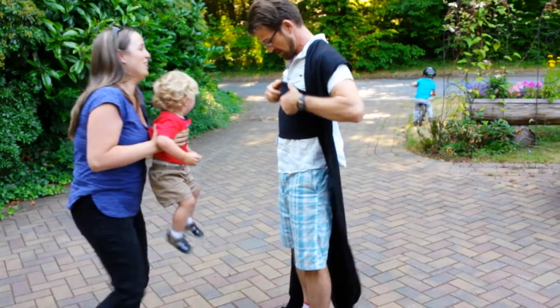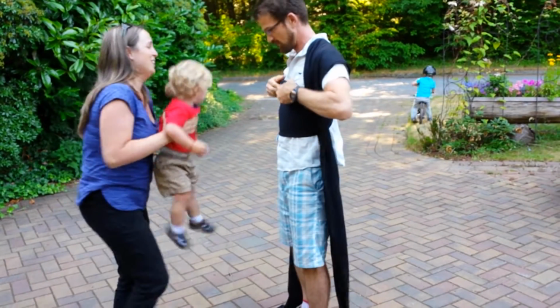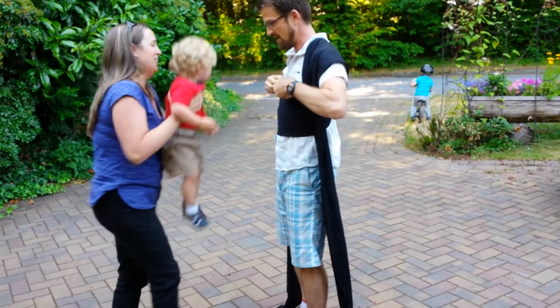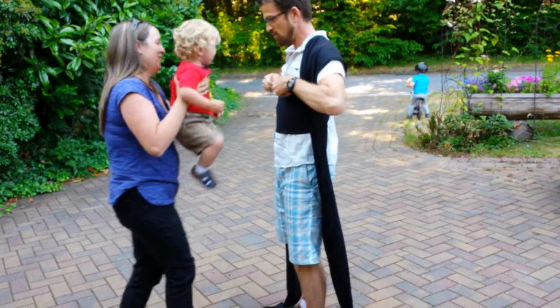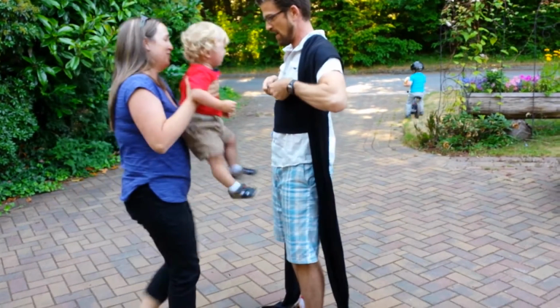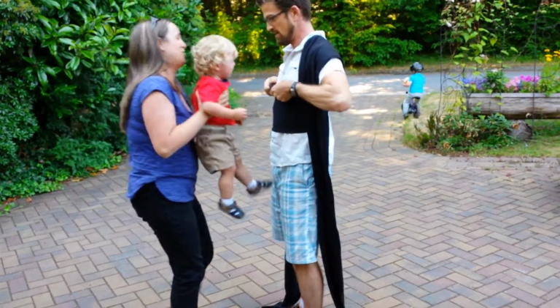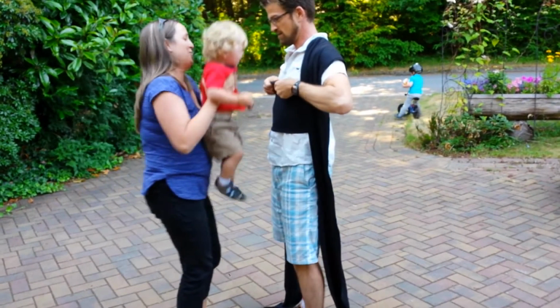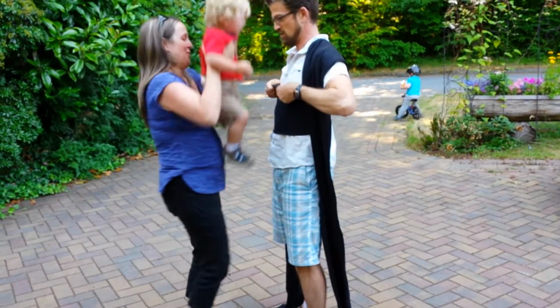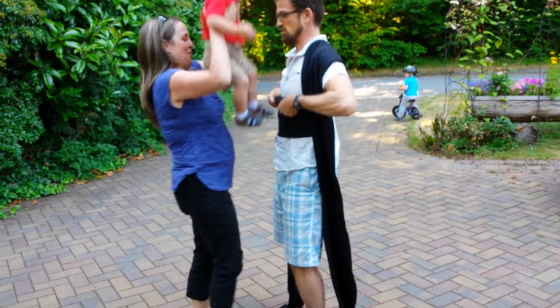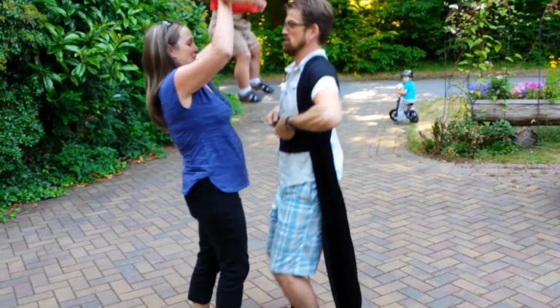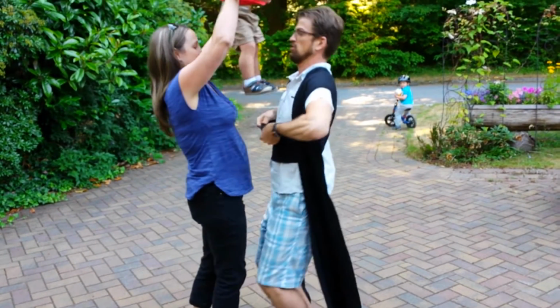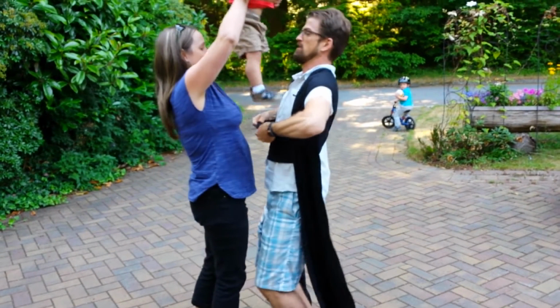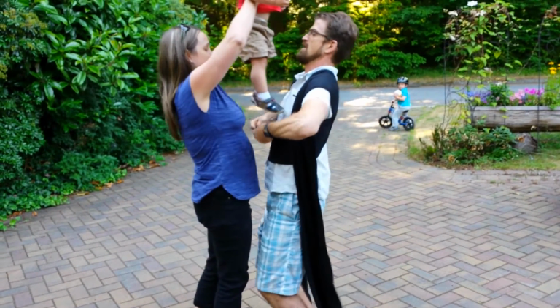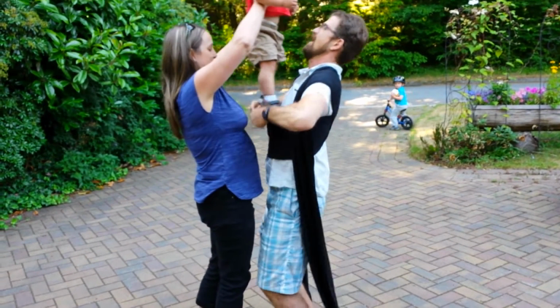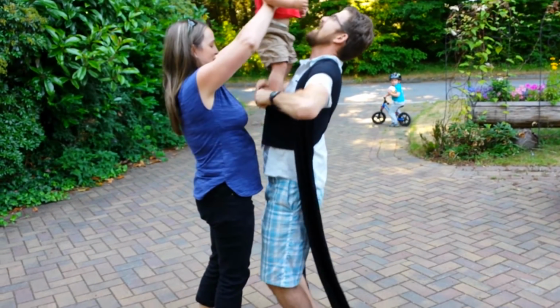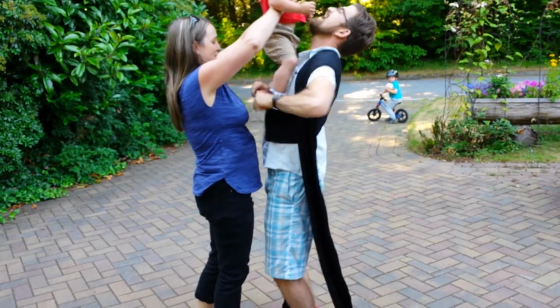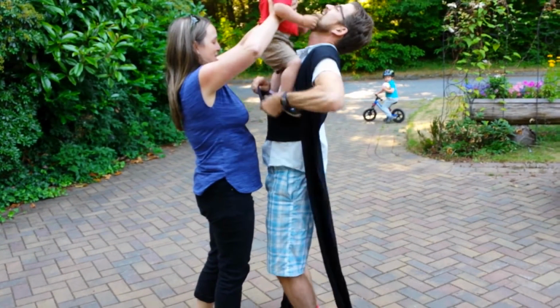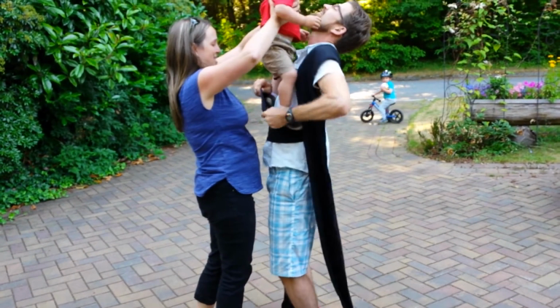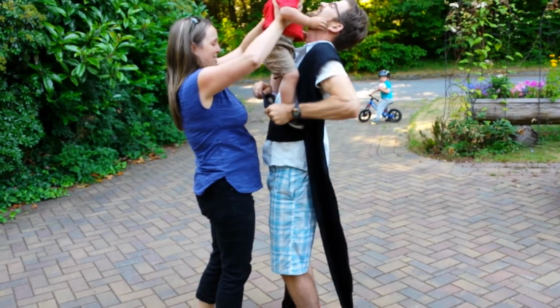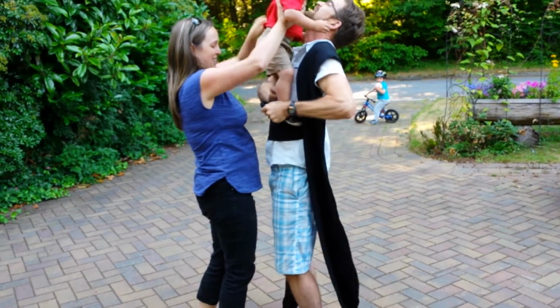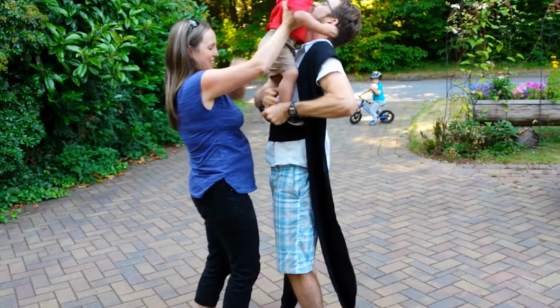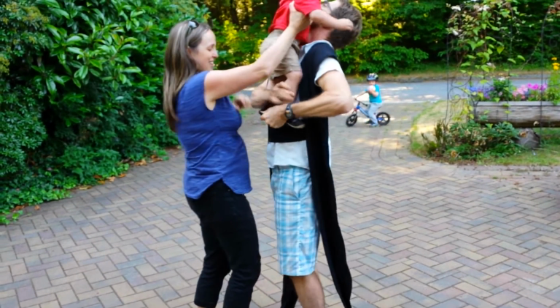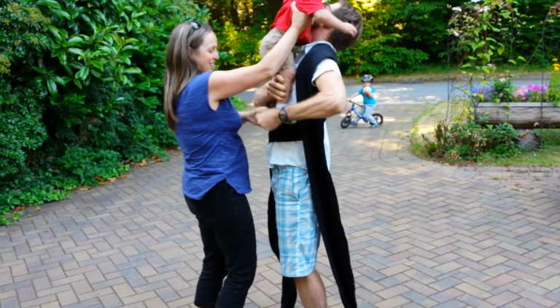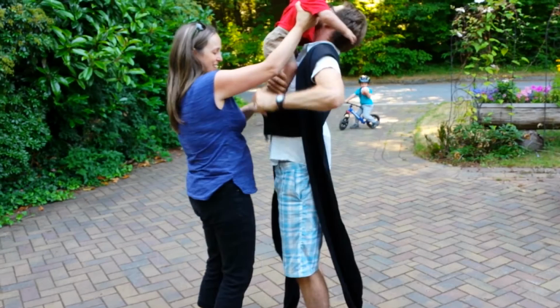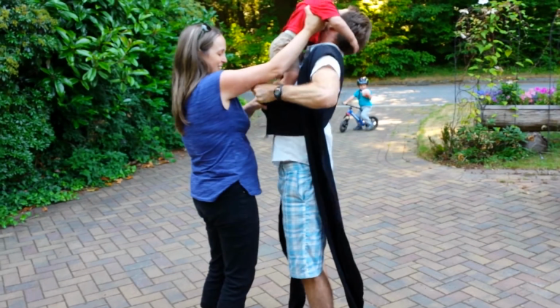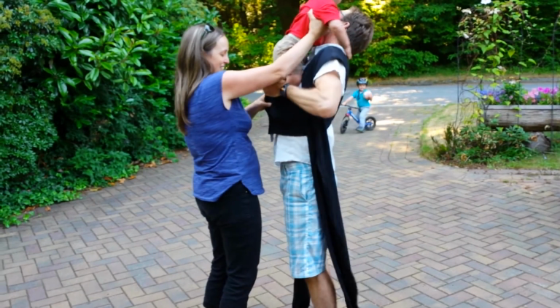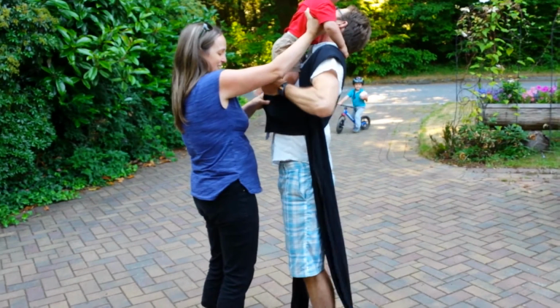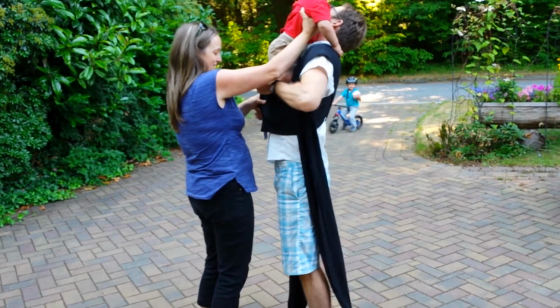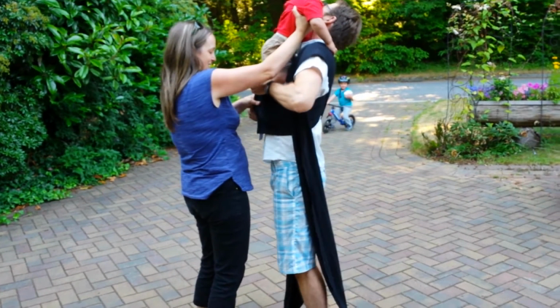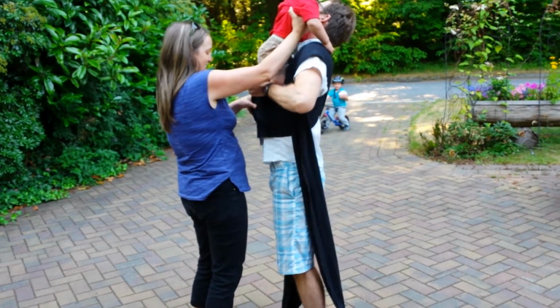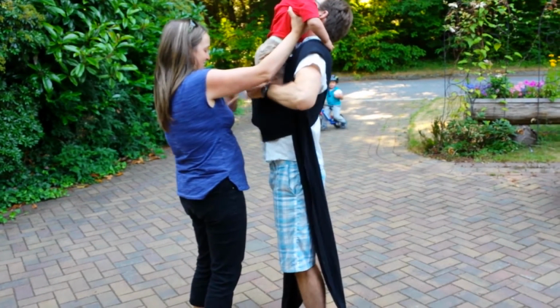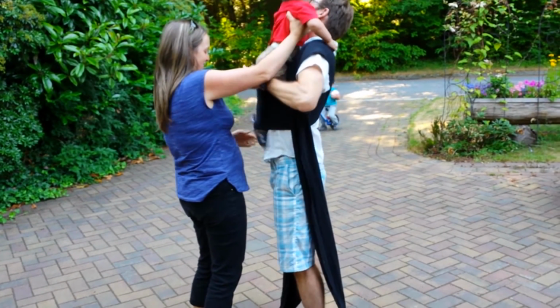Ready? One, two, three — and in, and in, and in.